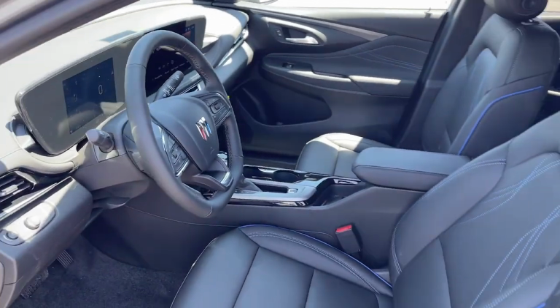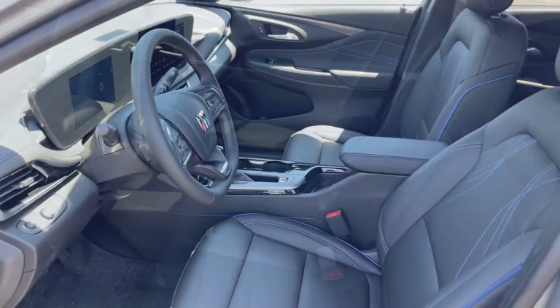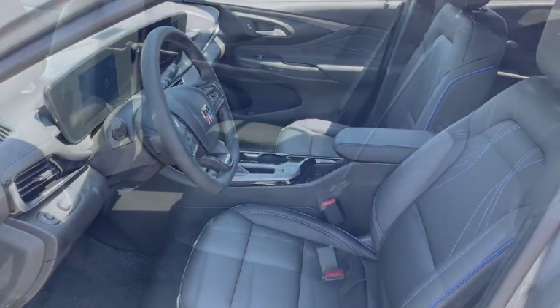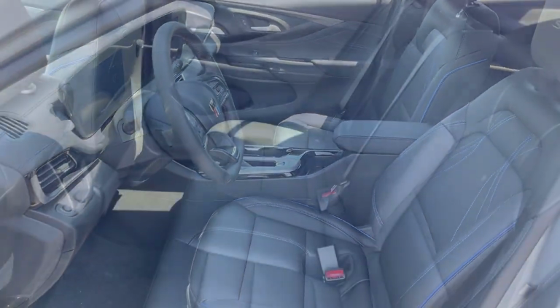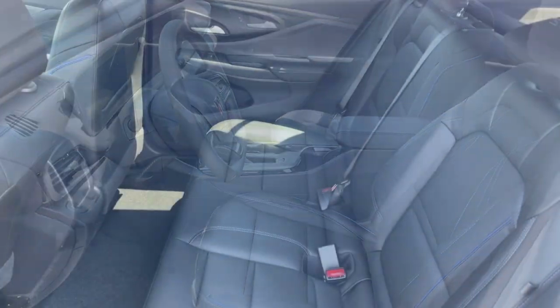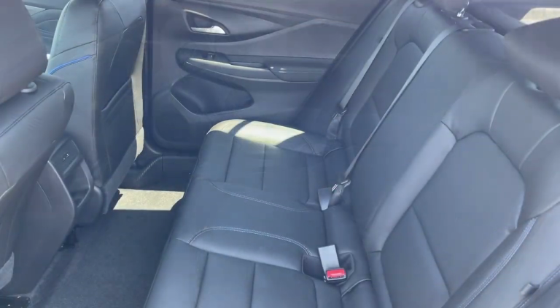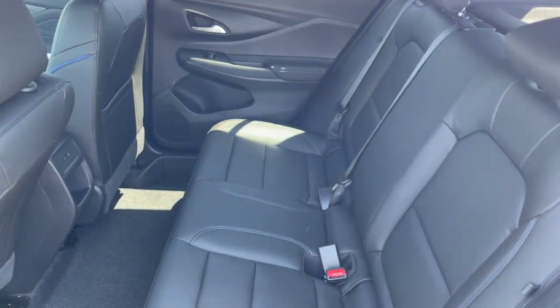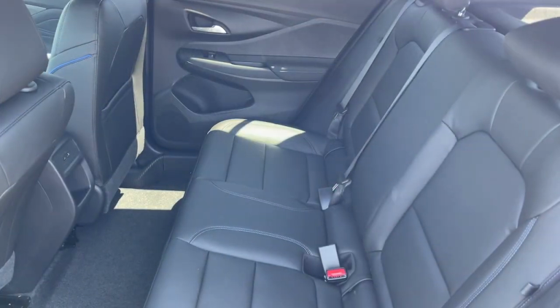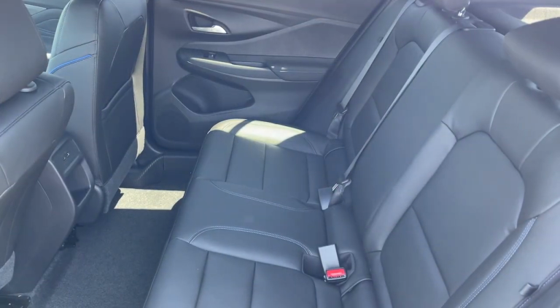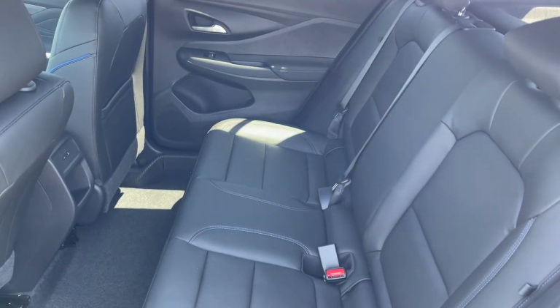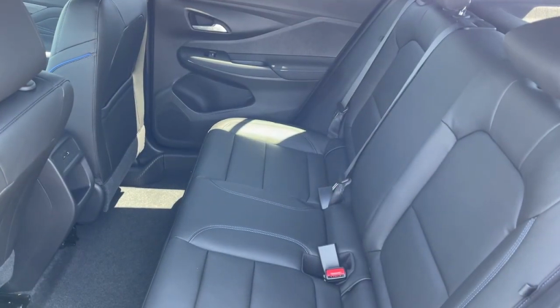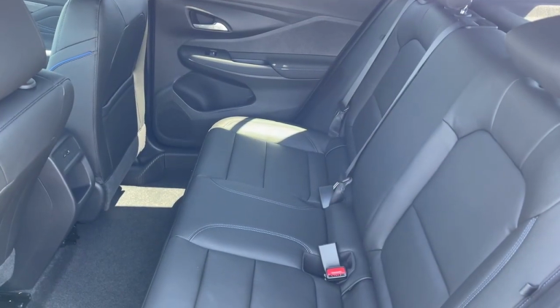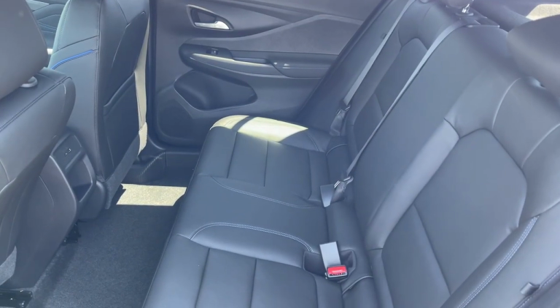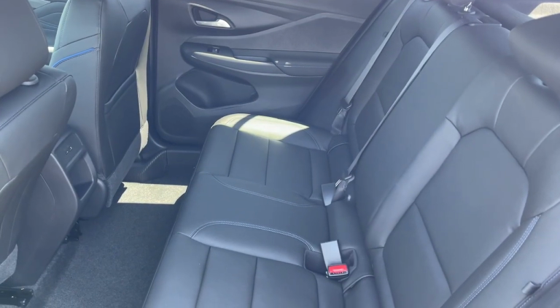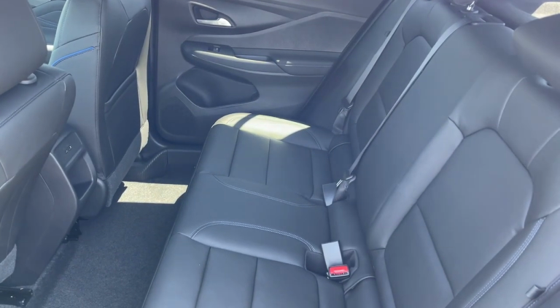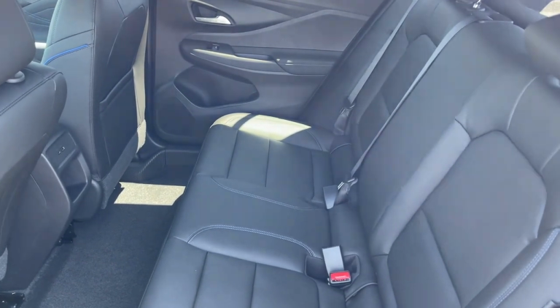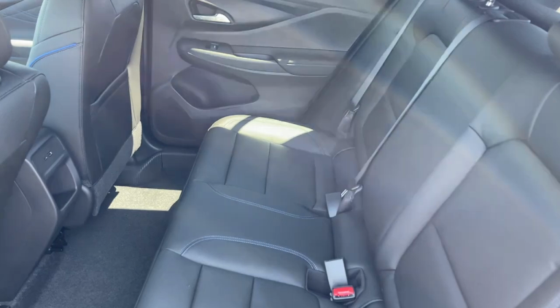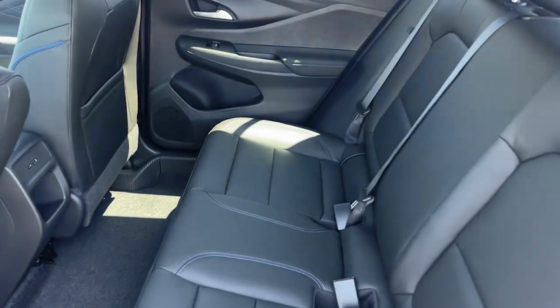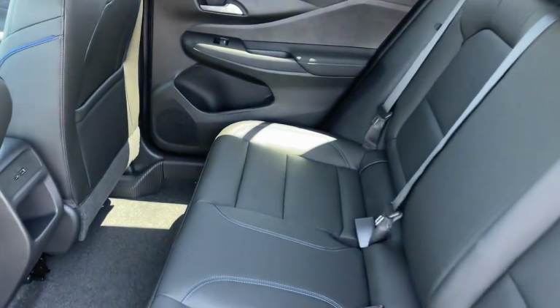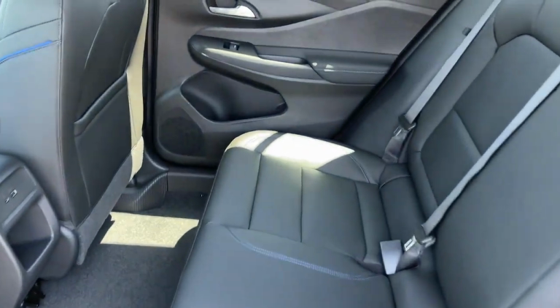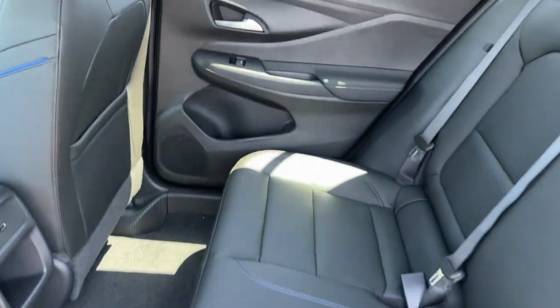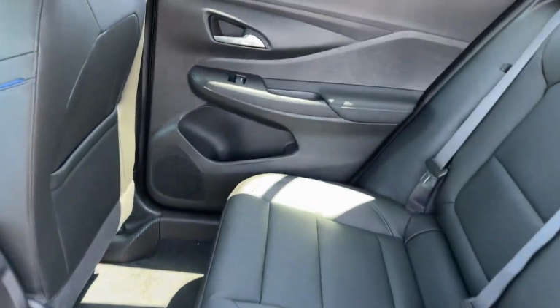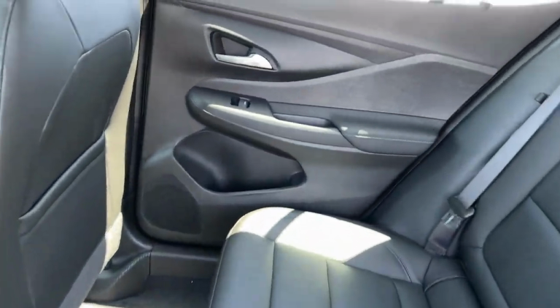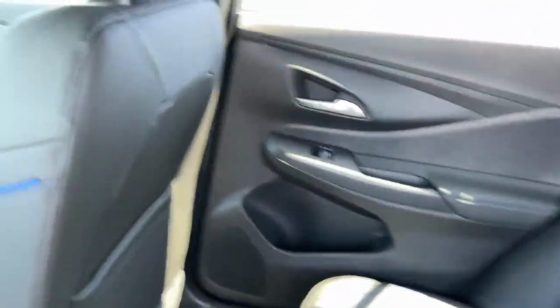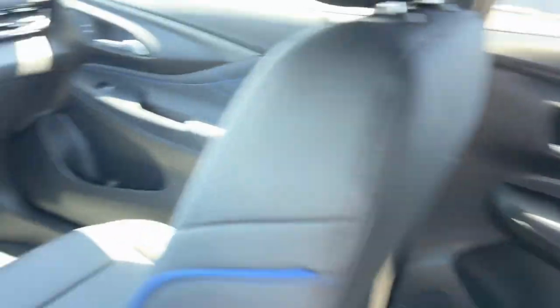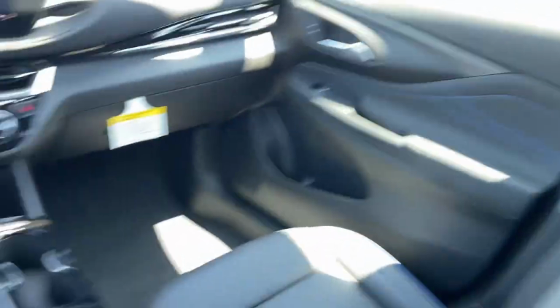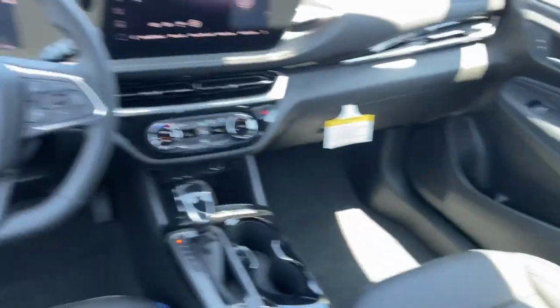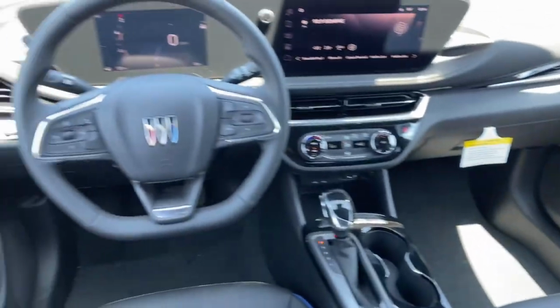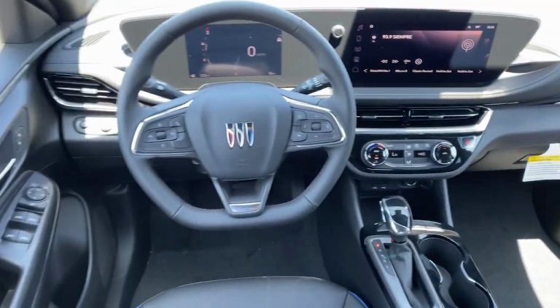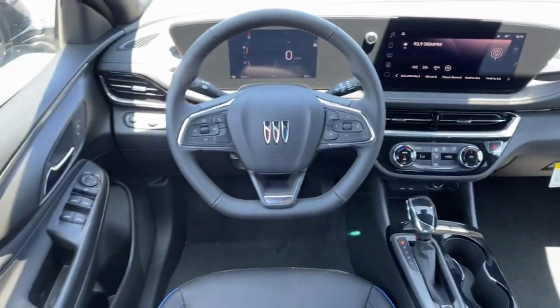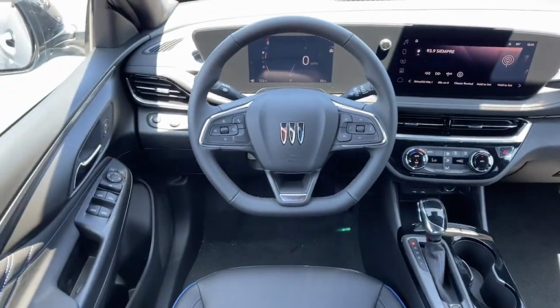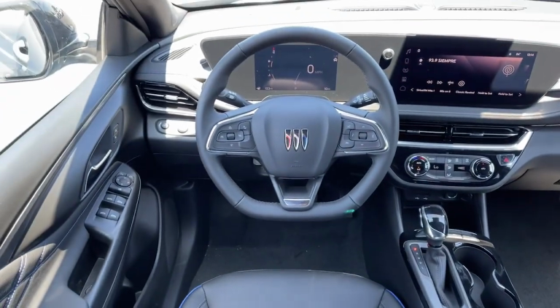Backup camera, satellite radio, alarm, aluminum wheels, and steering wheel audio controls.